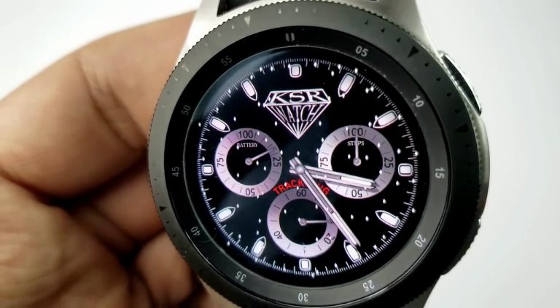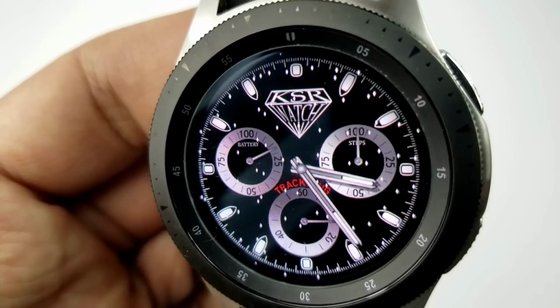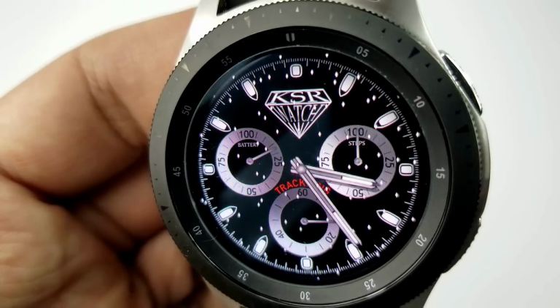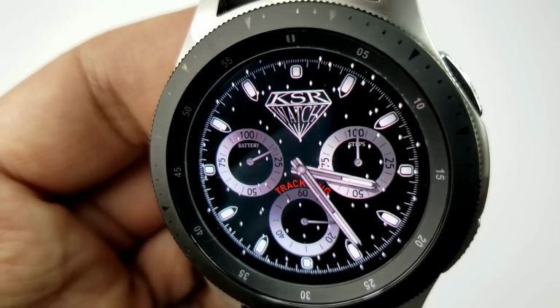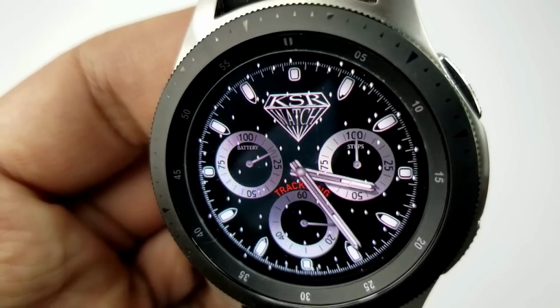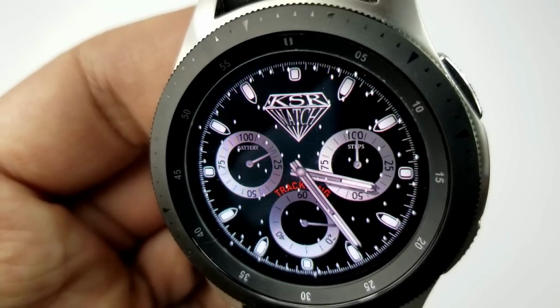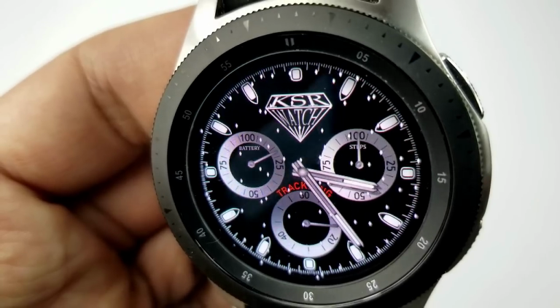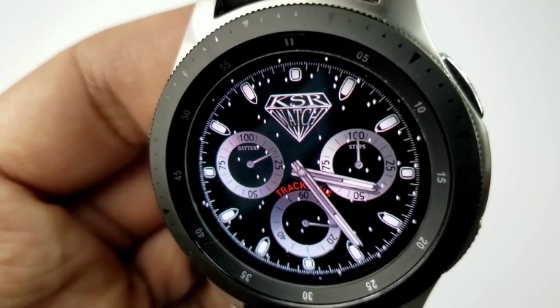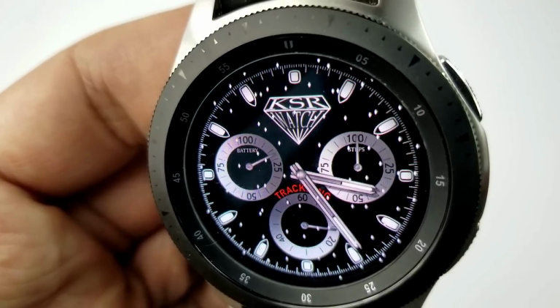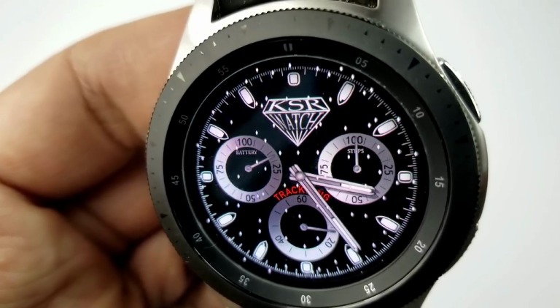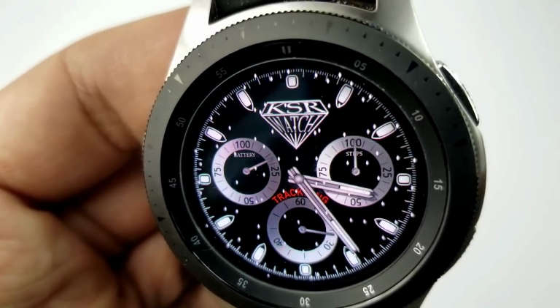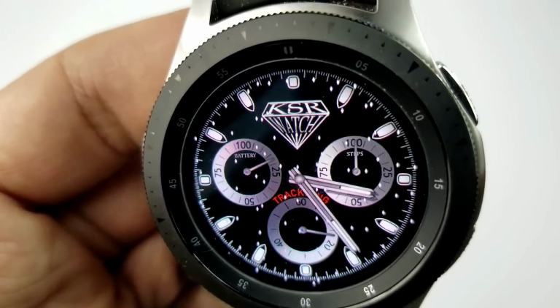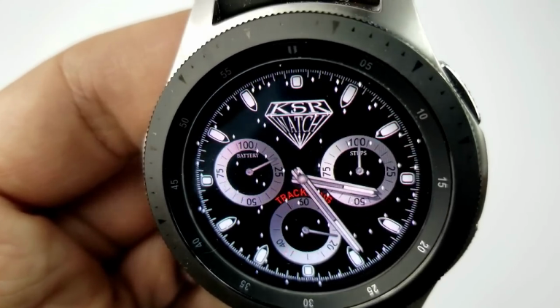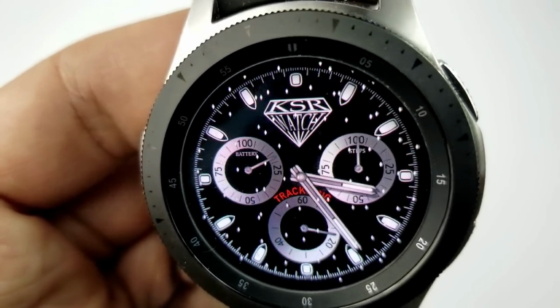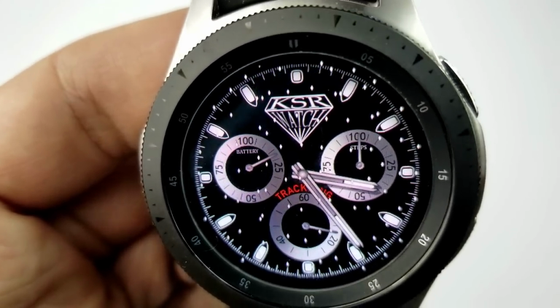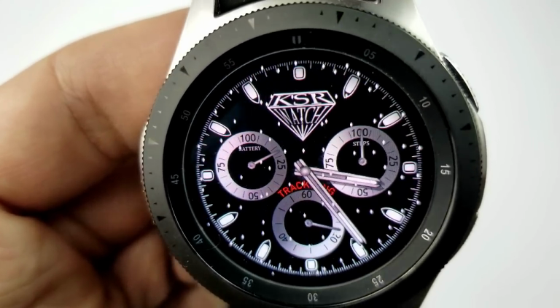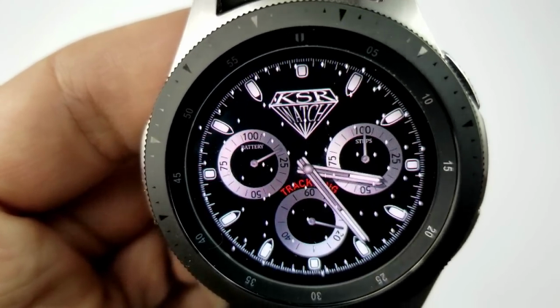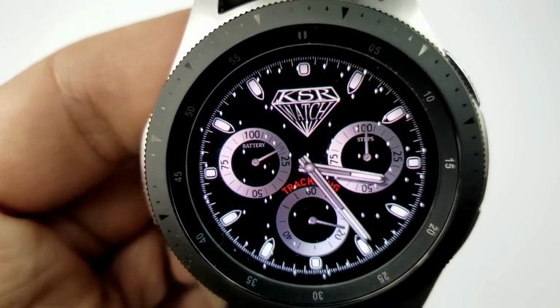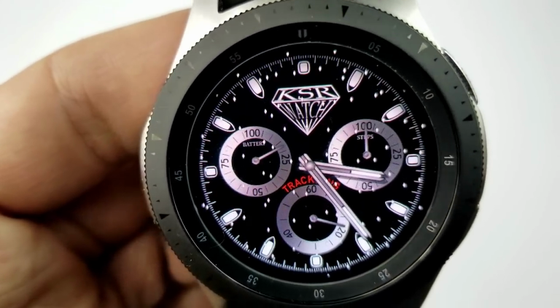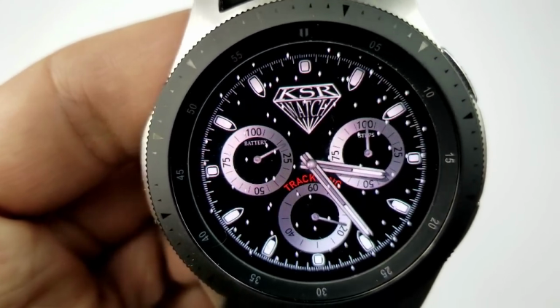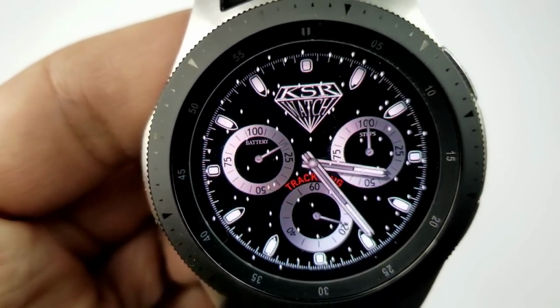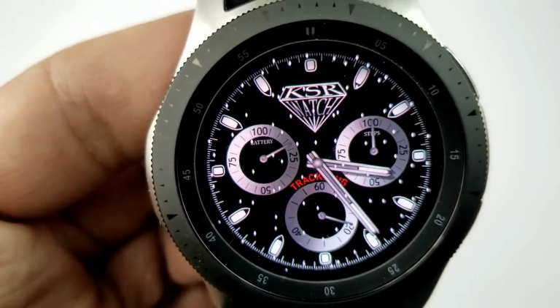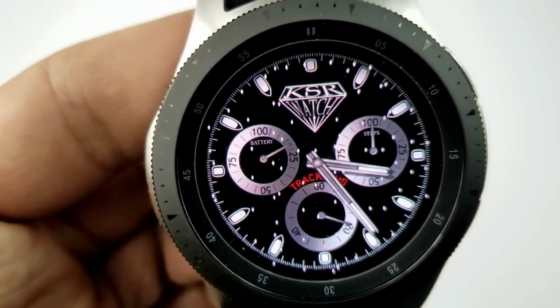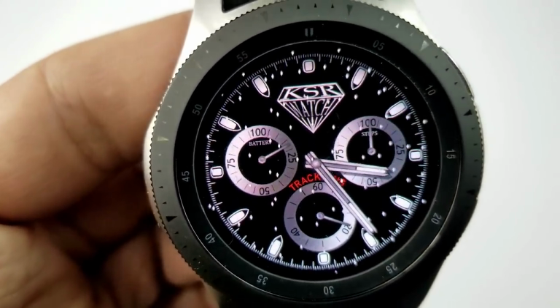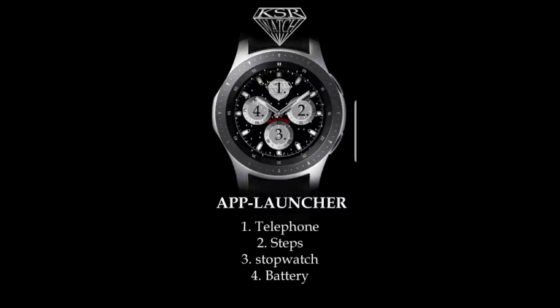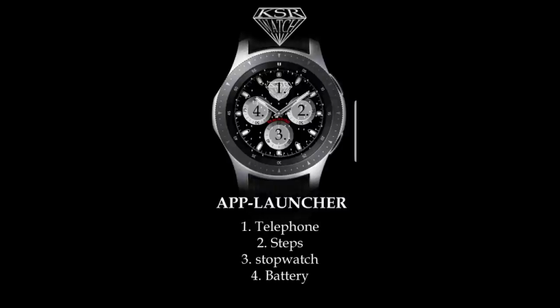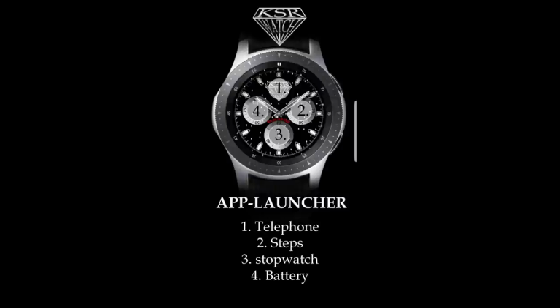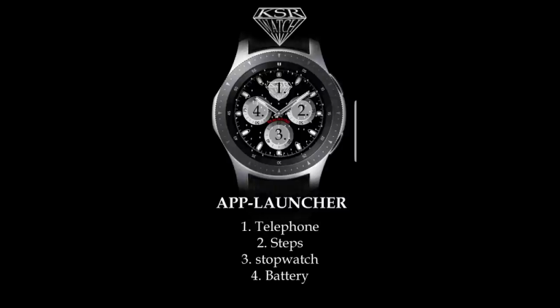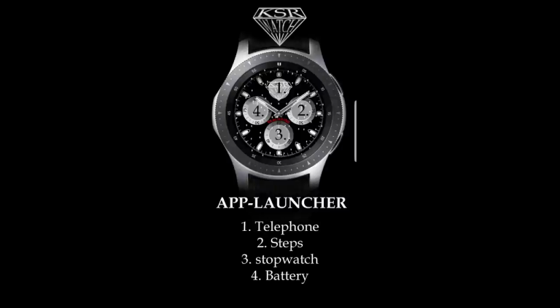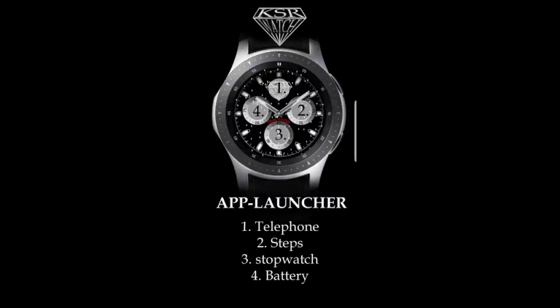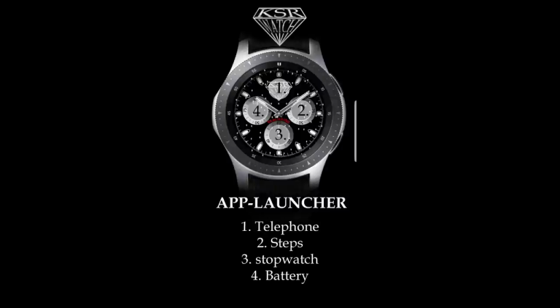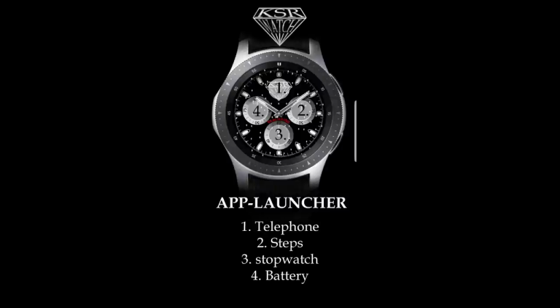And finally, like the previous holiday themed watch faces, this one also comes with that red loom AOD mode.